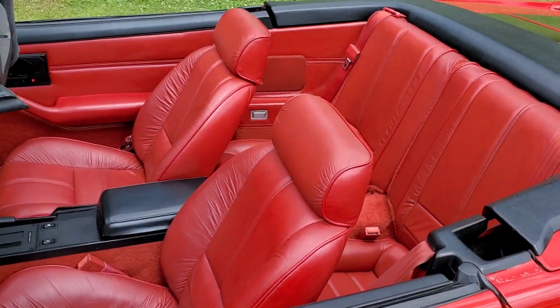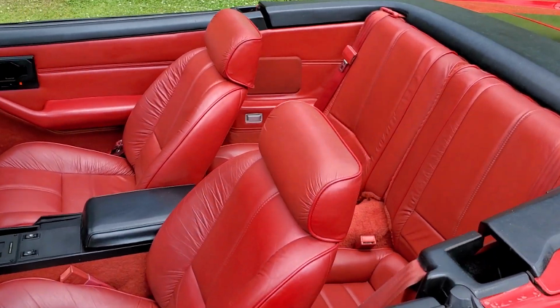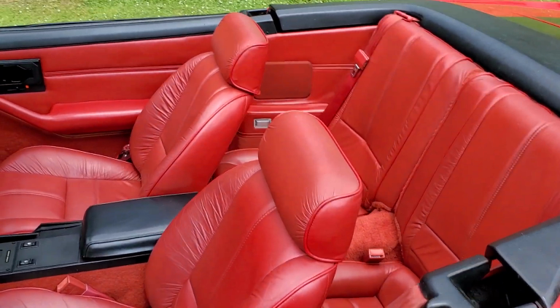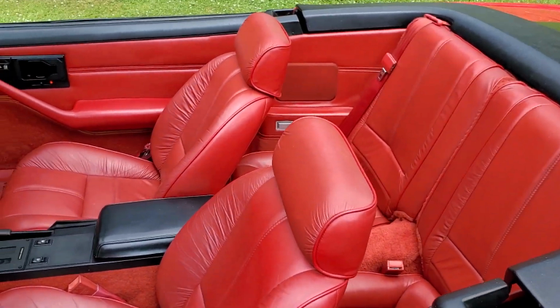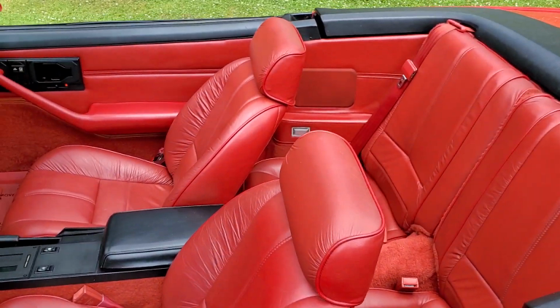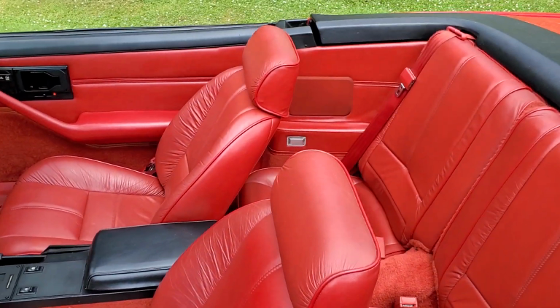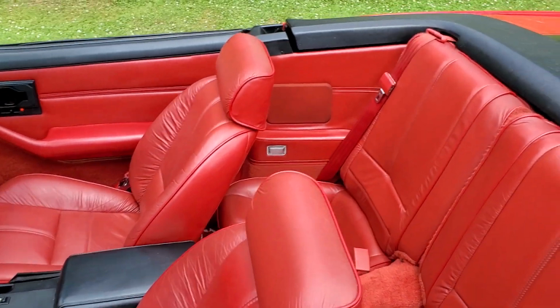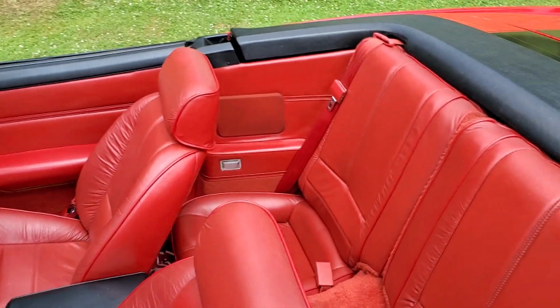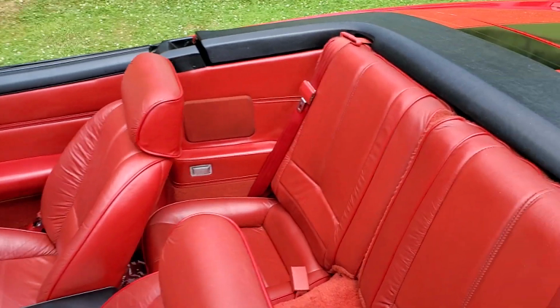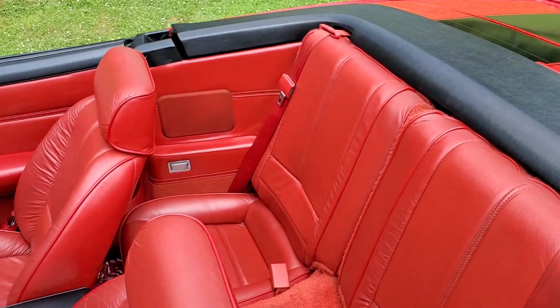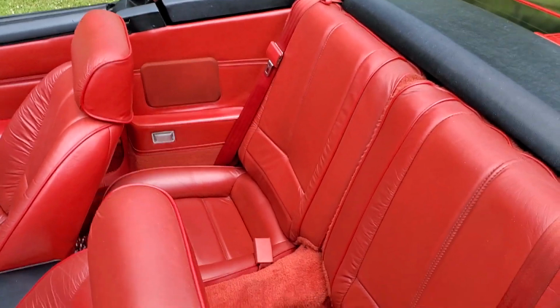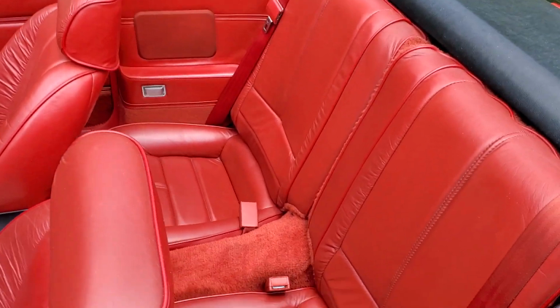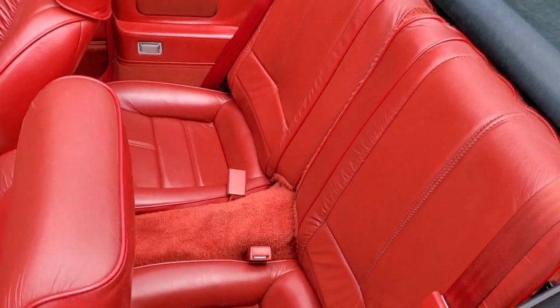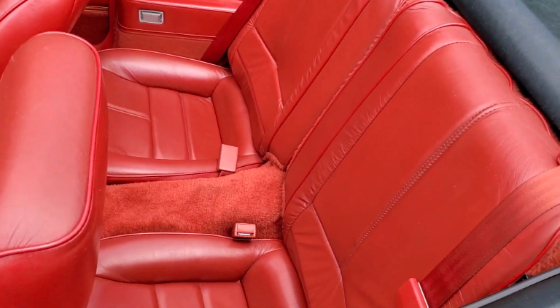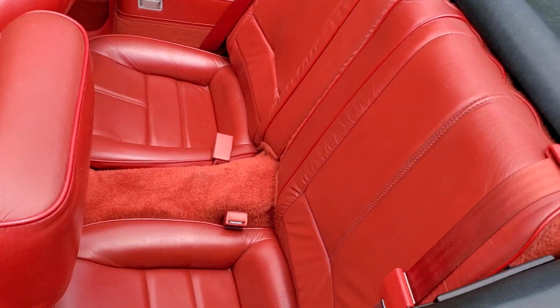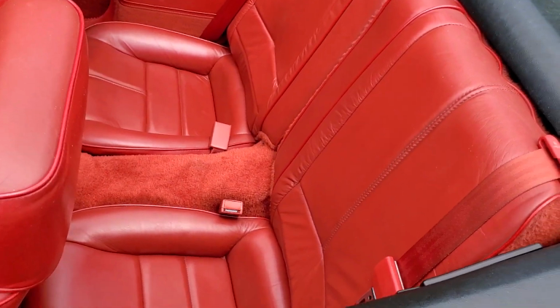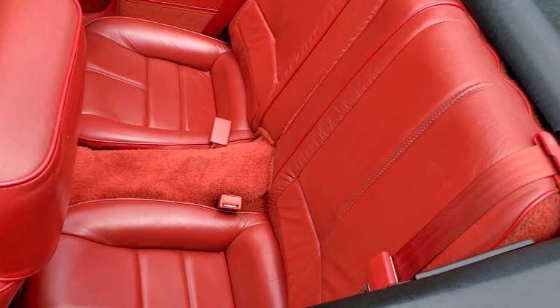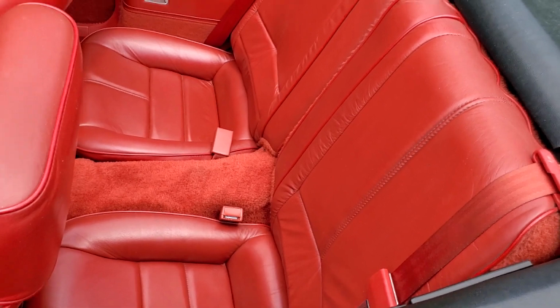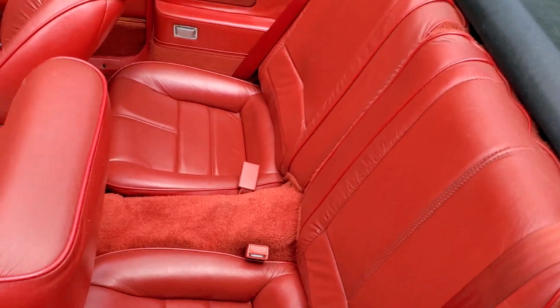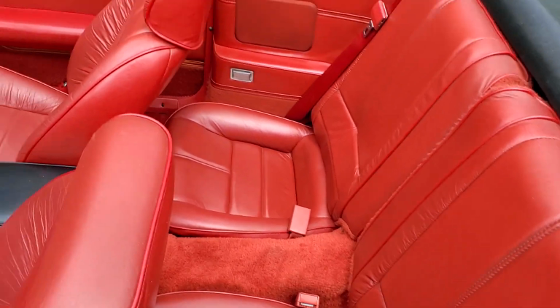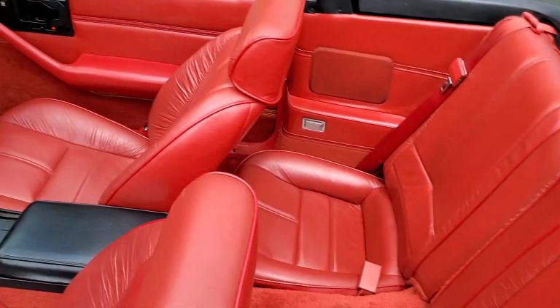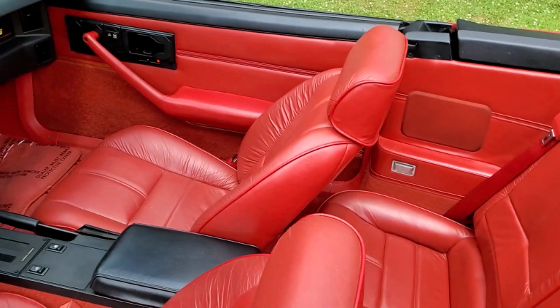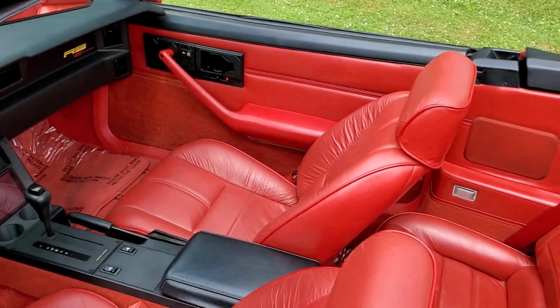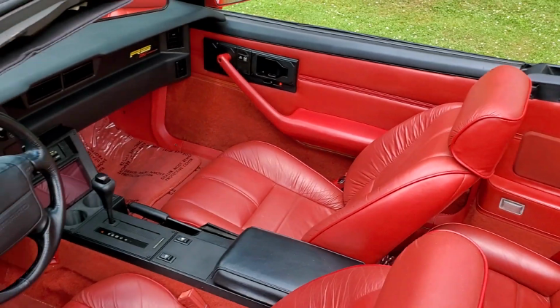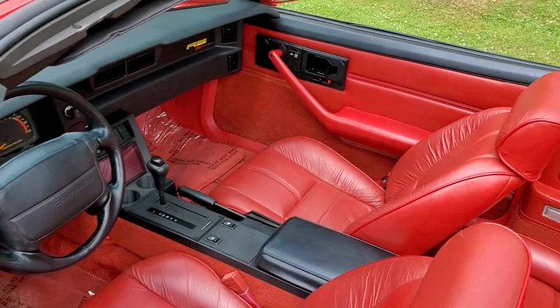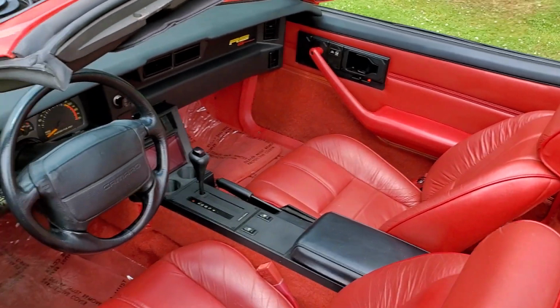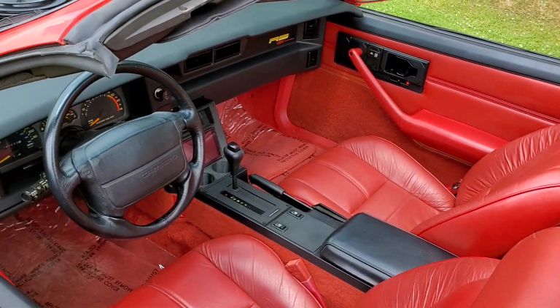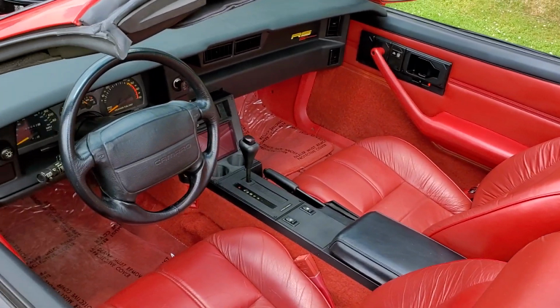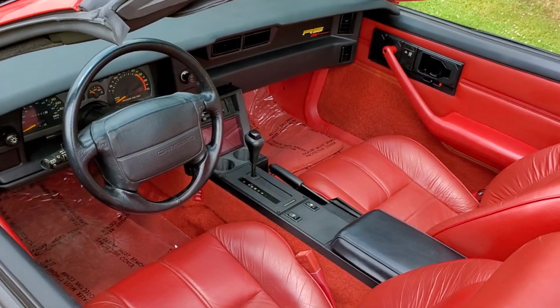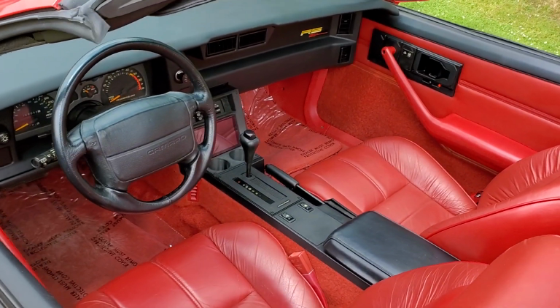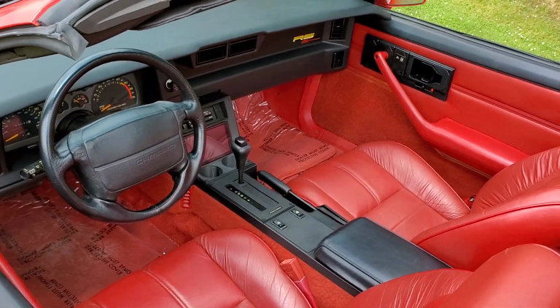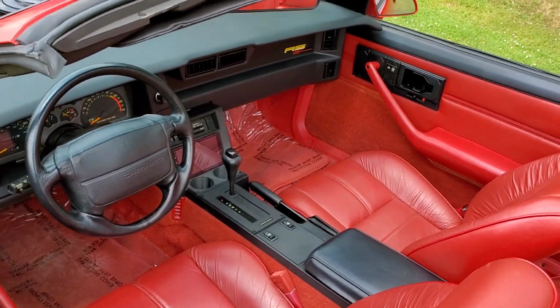The interior is again all original and in gorgeous condition.